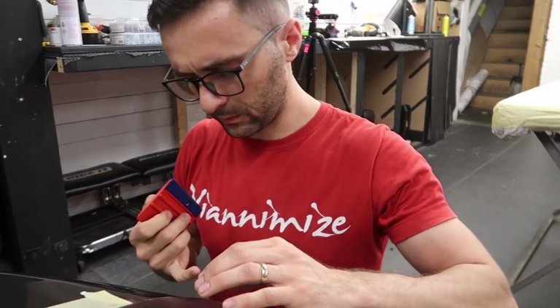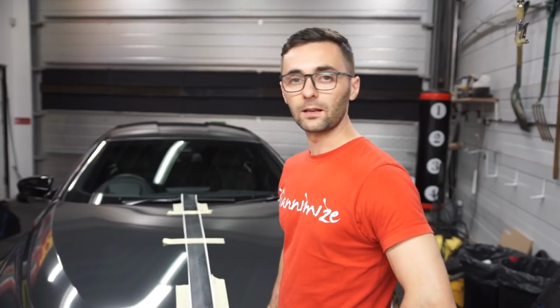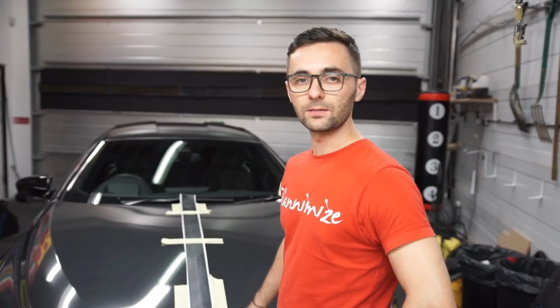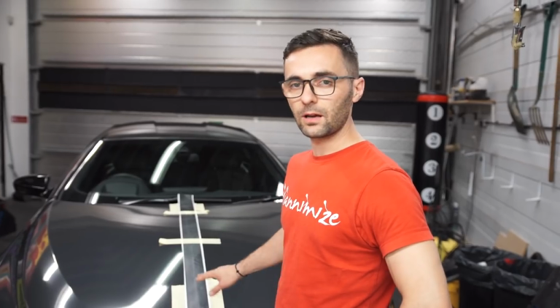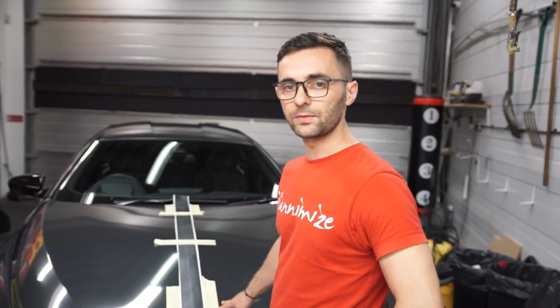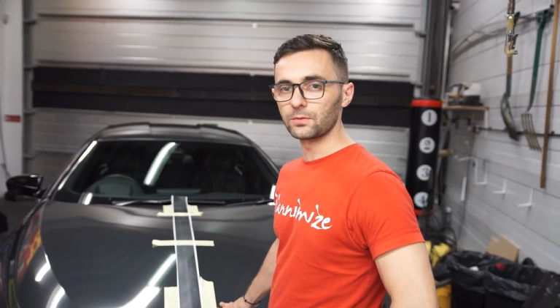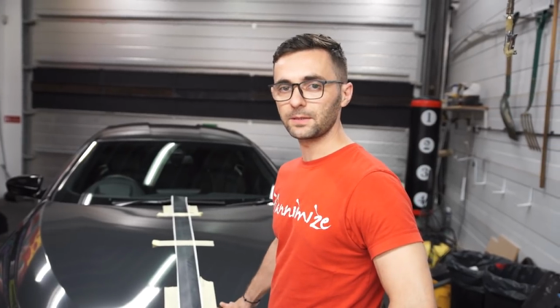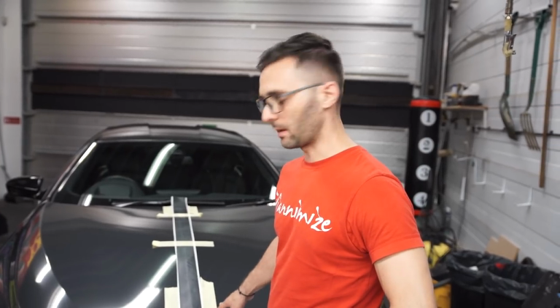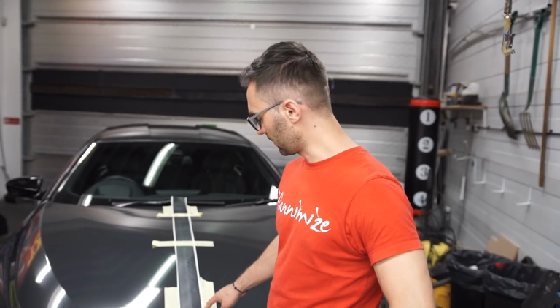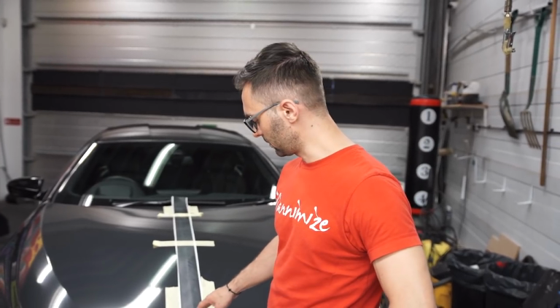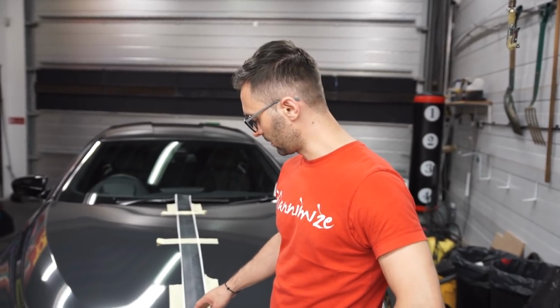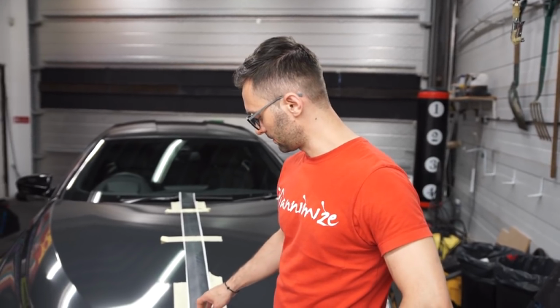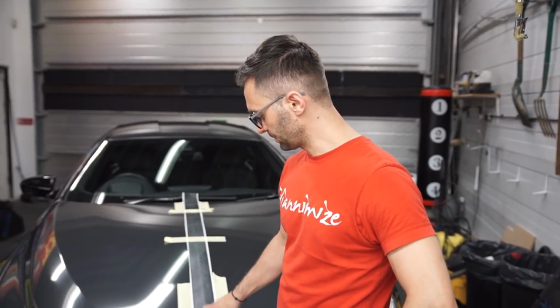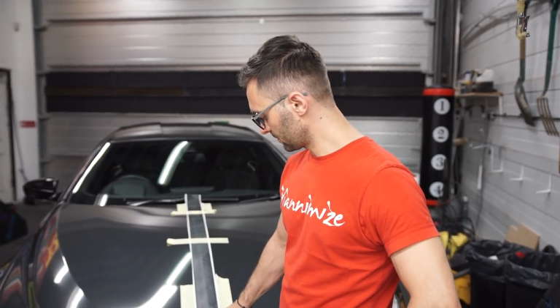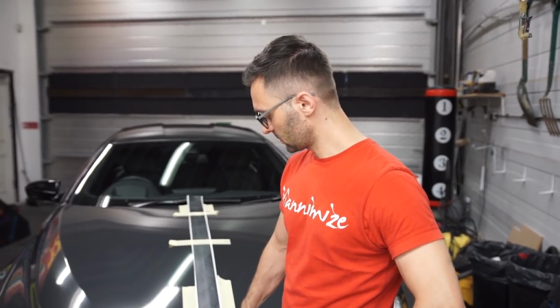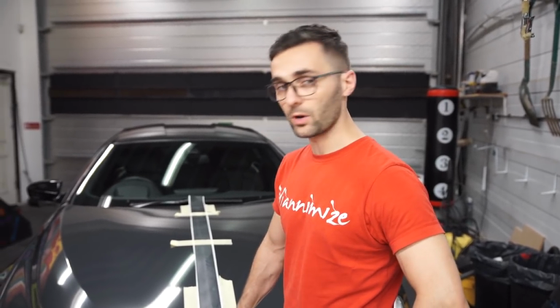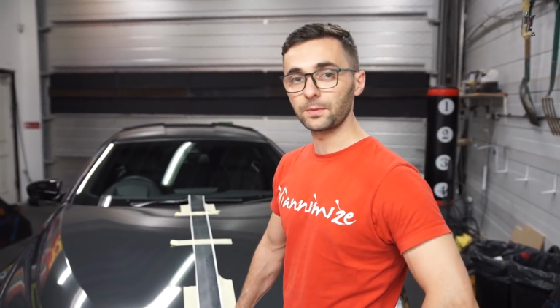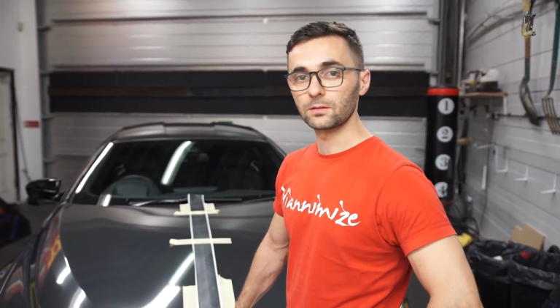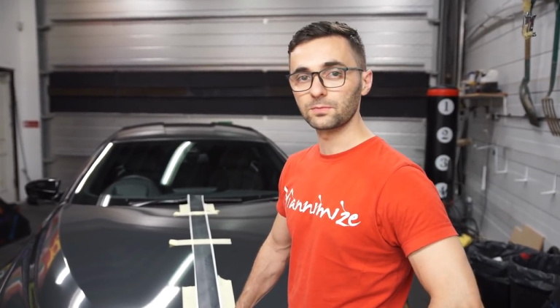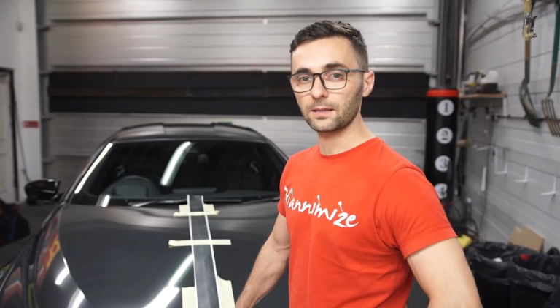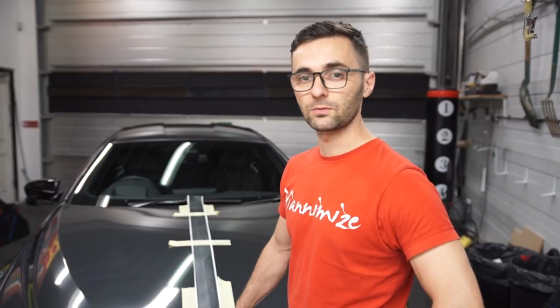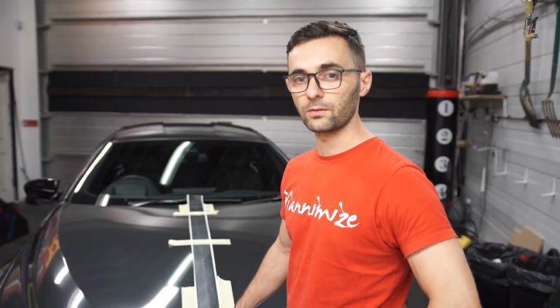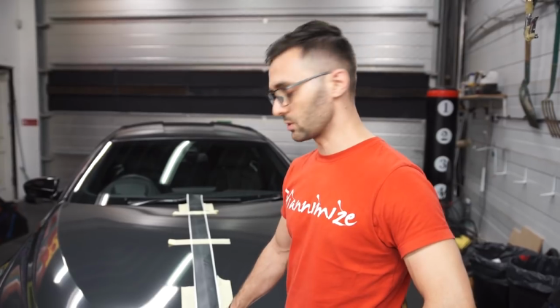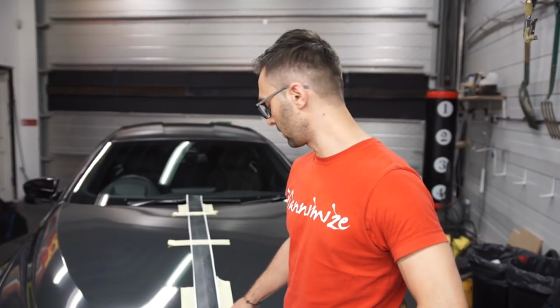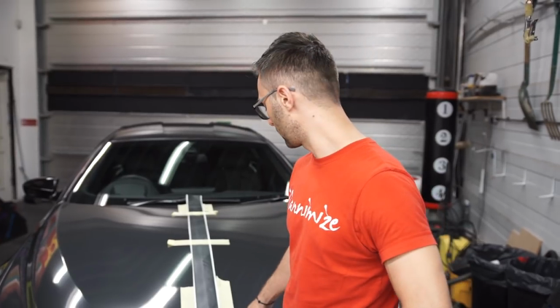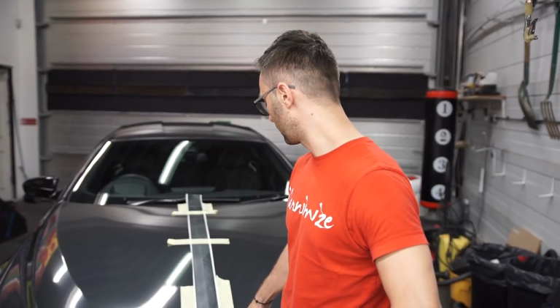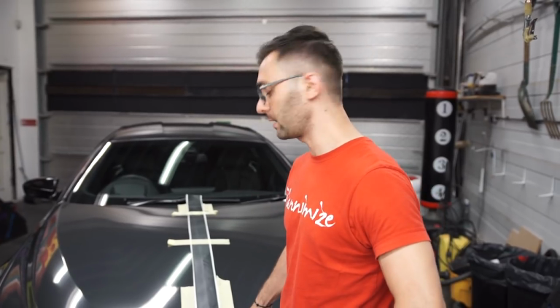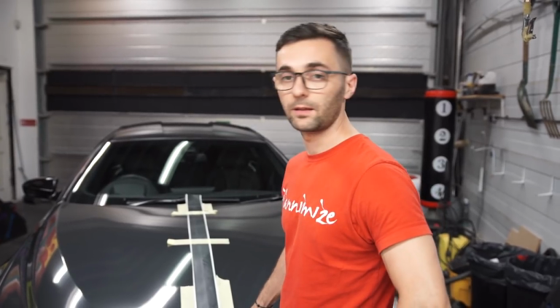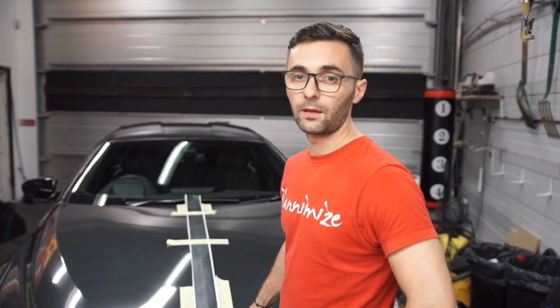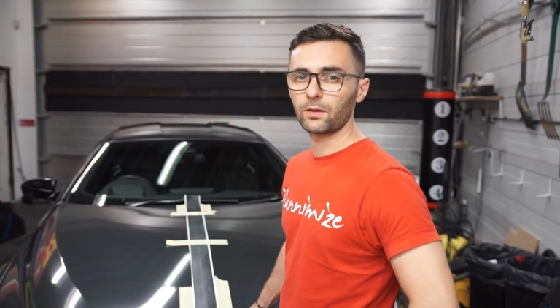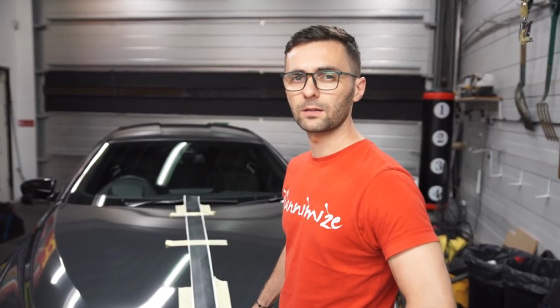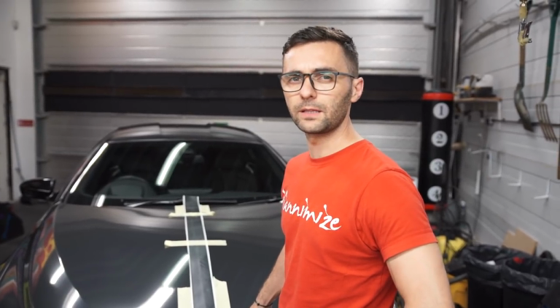Hello guys, the car is fully wrapped. Now we're going to do the stripe in gloss black to cover the joint on the bonnet, and then the car is complete.